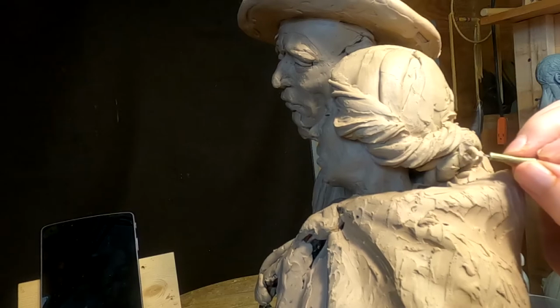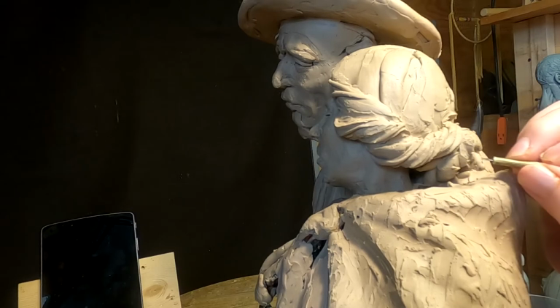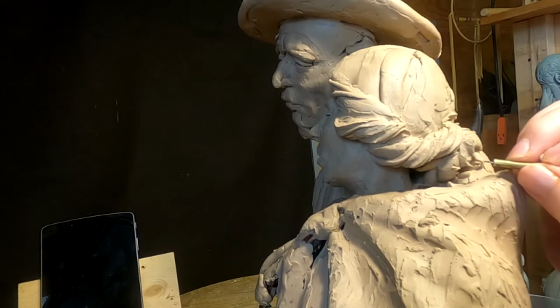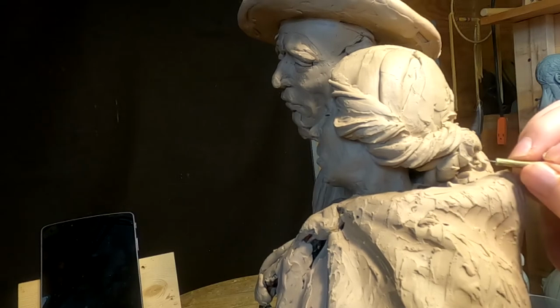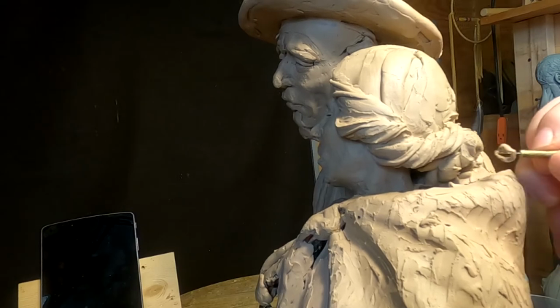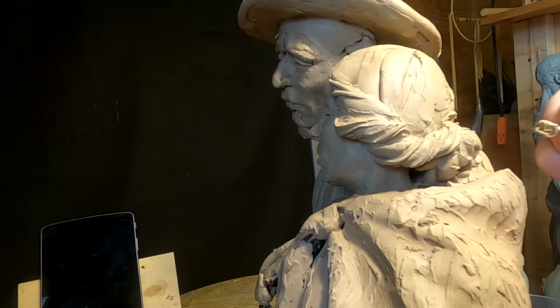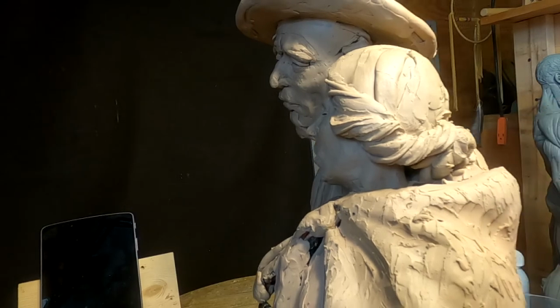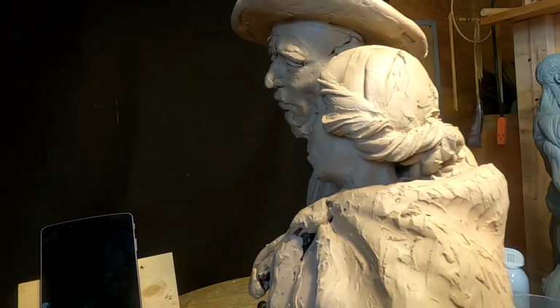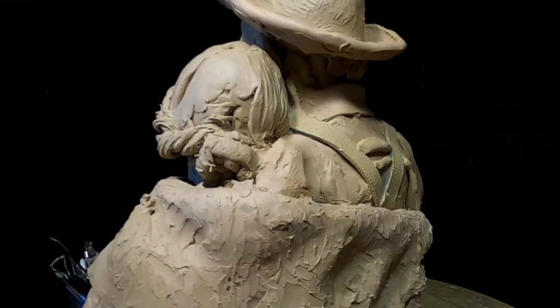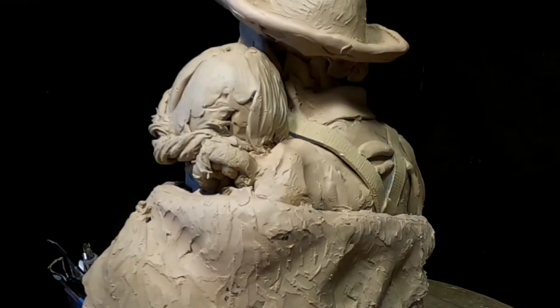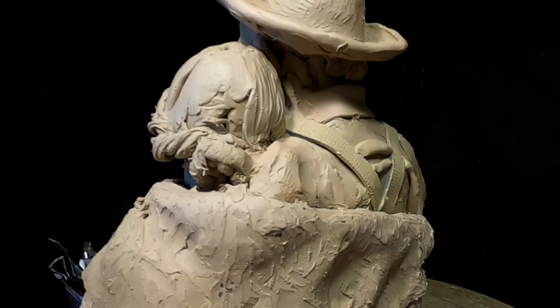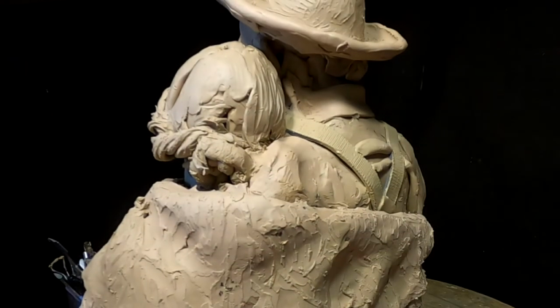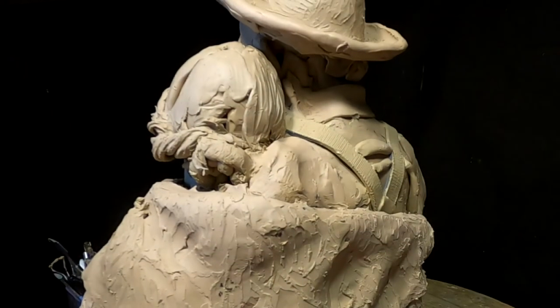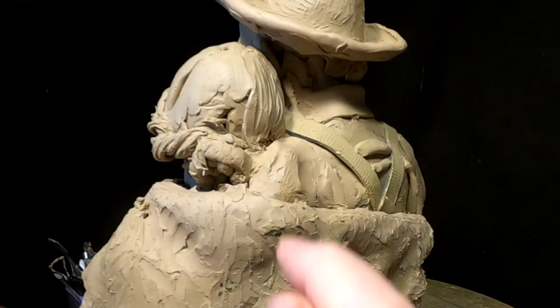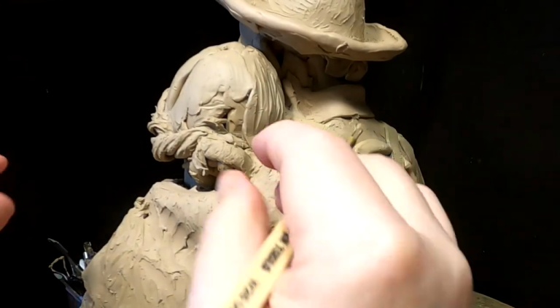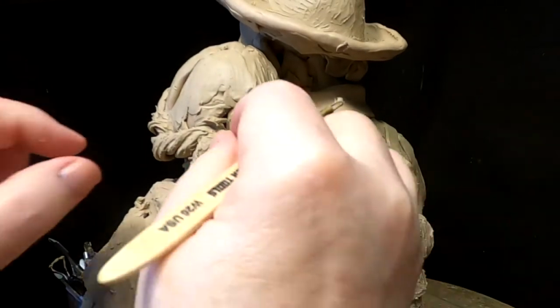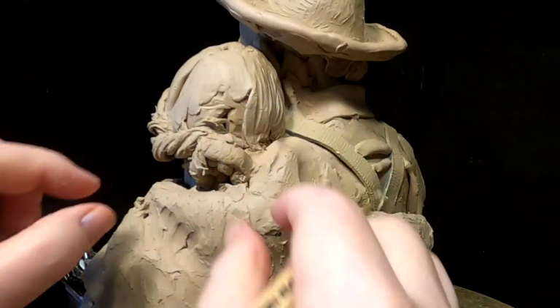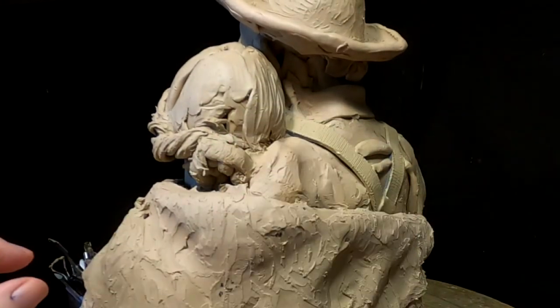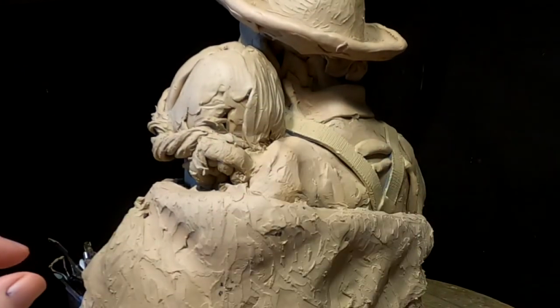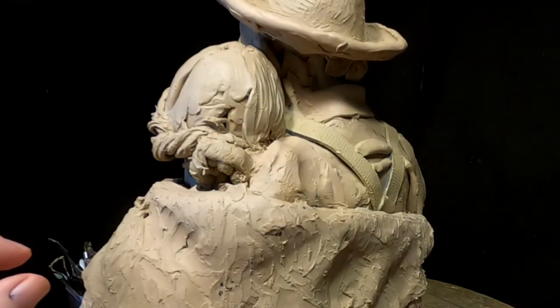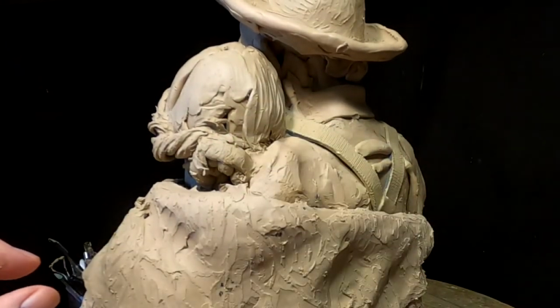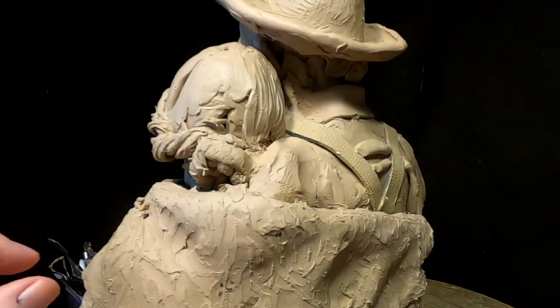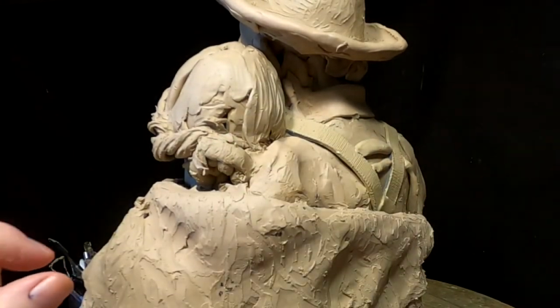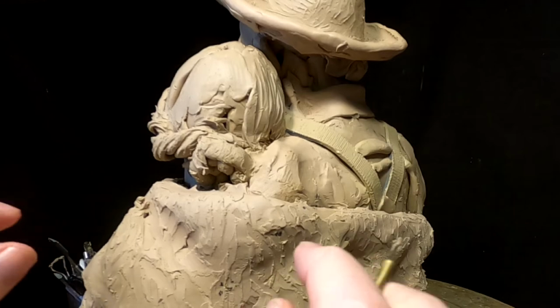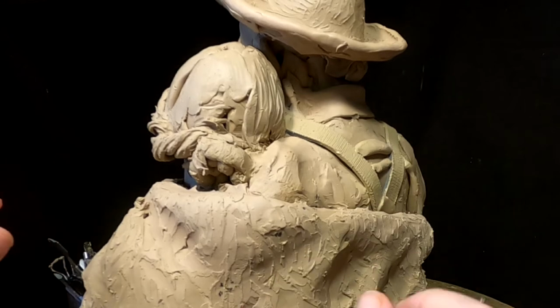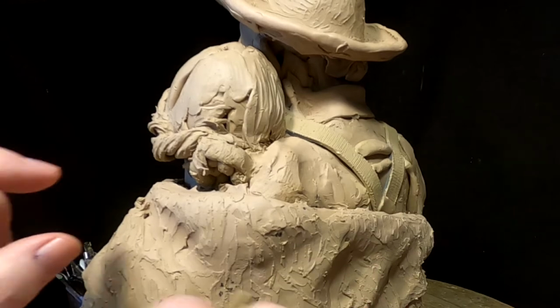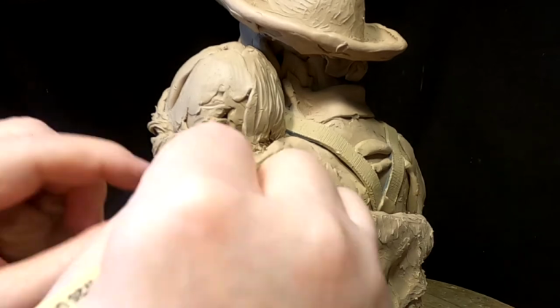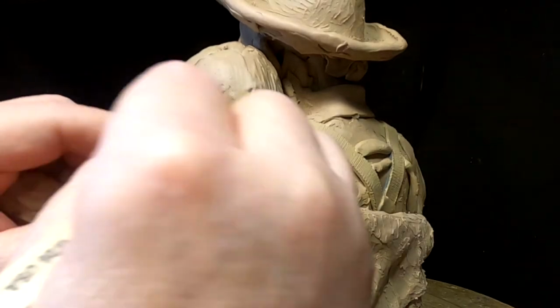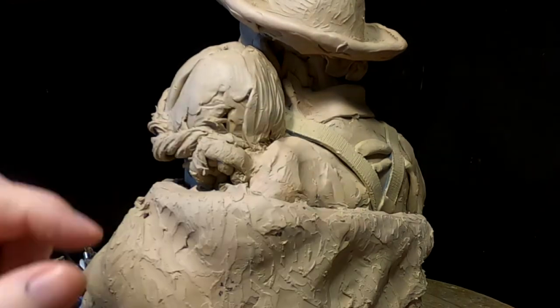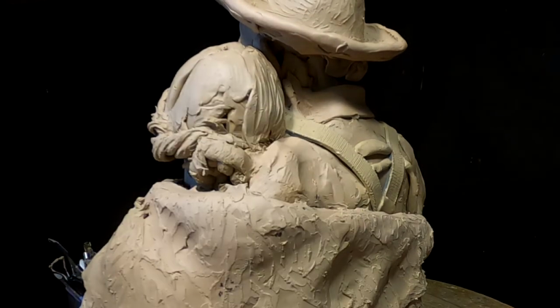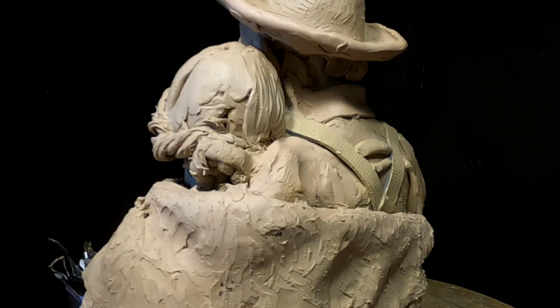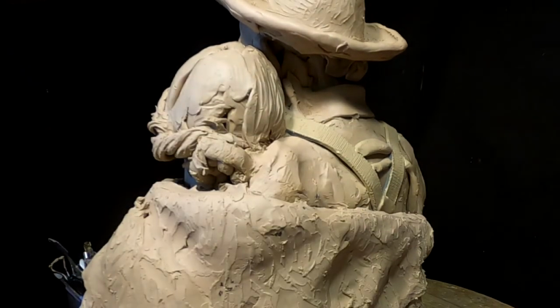It would have been two braids, one going down each side and then they were tied together.